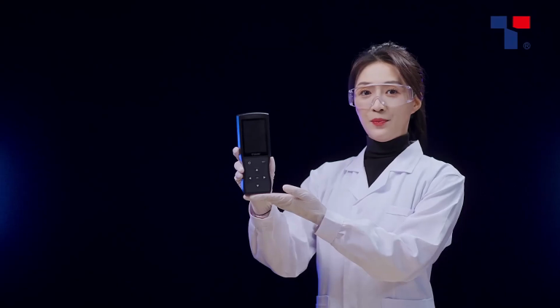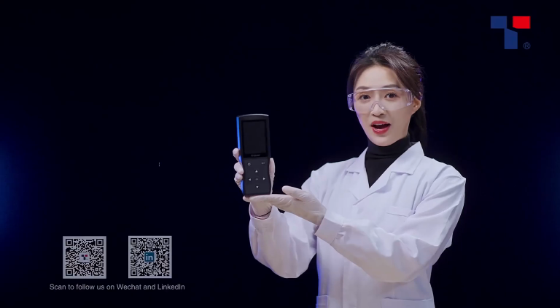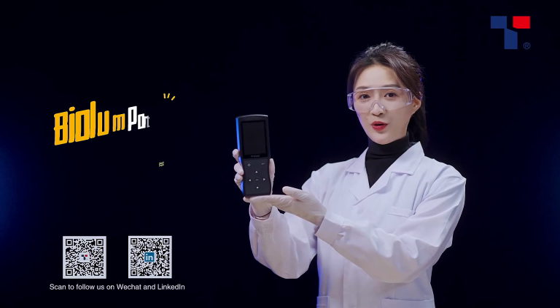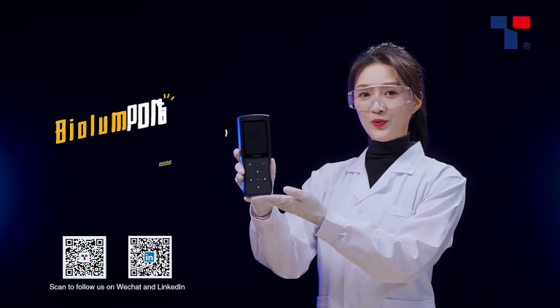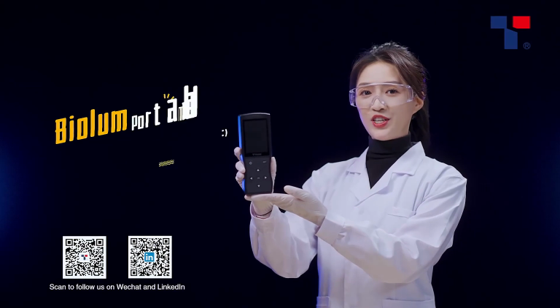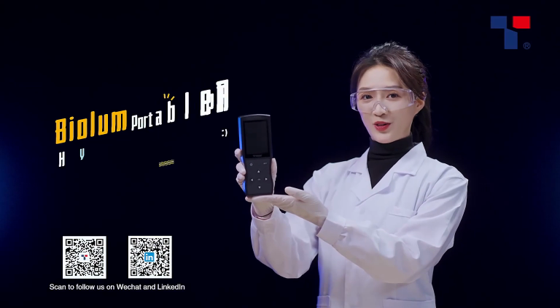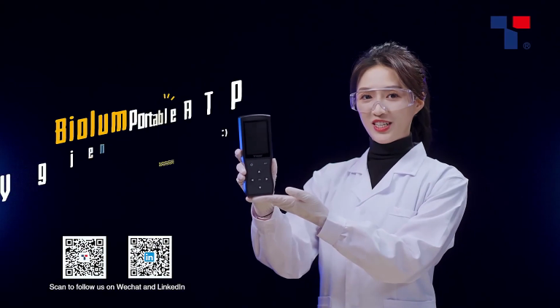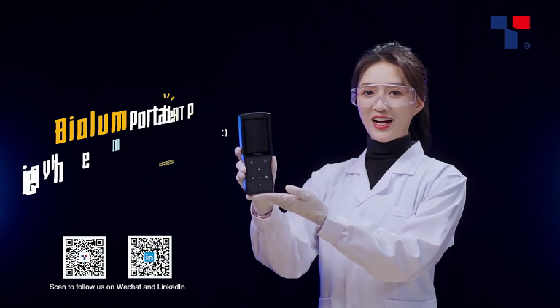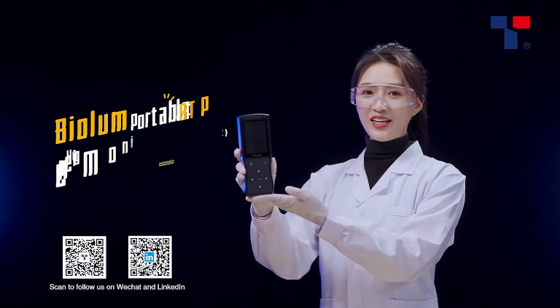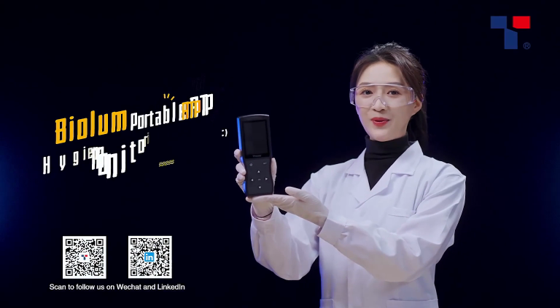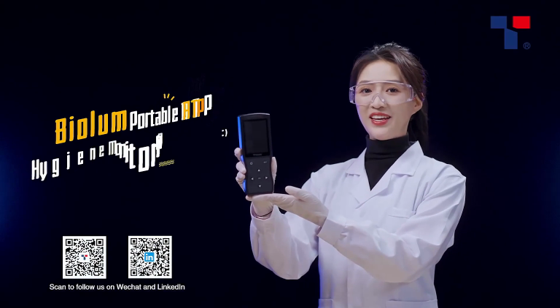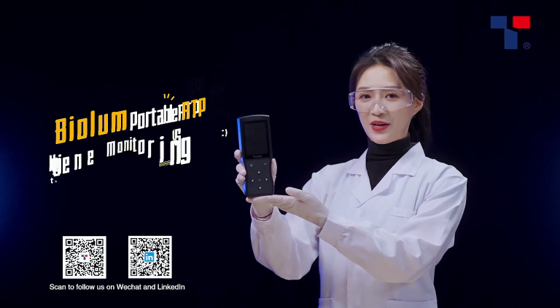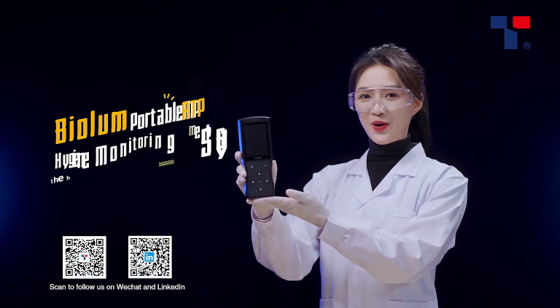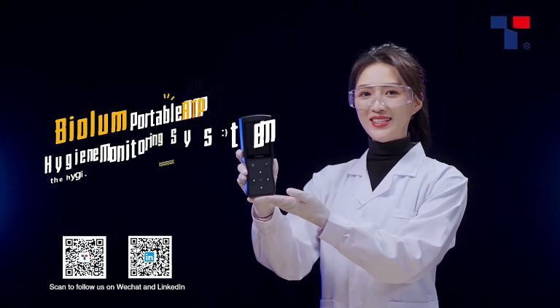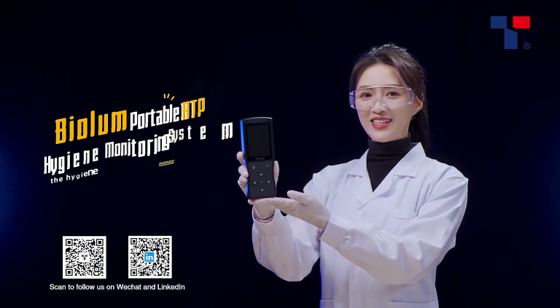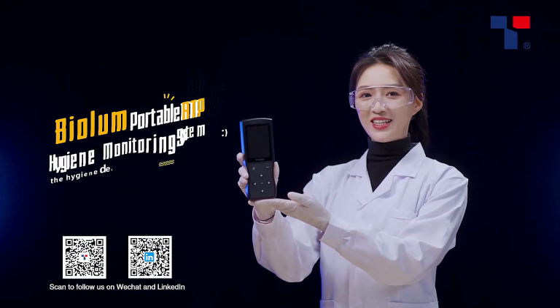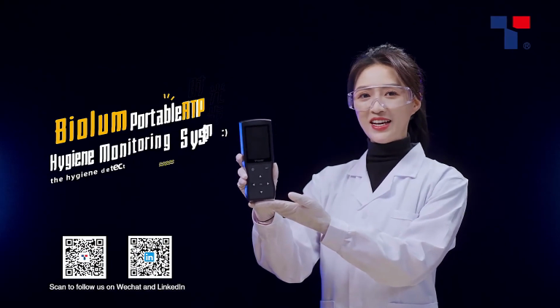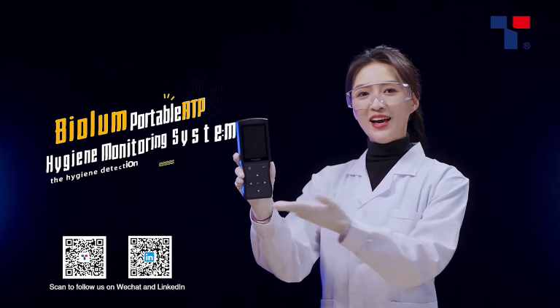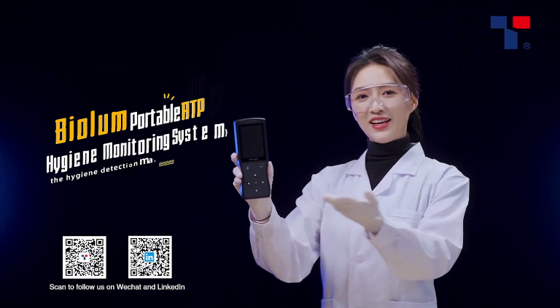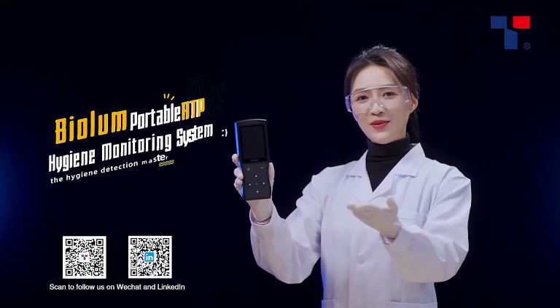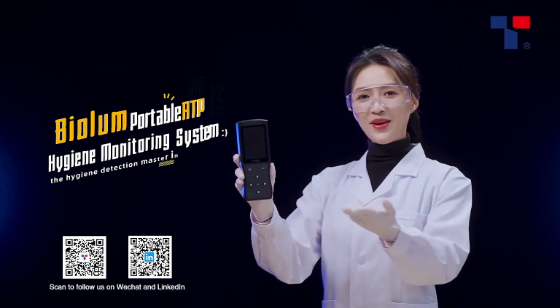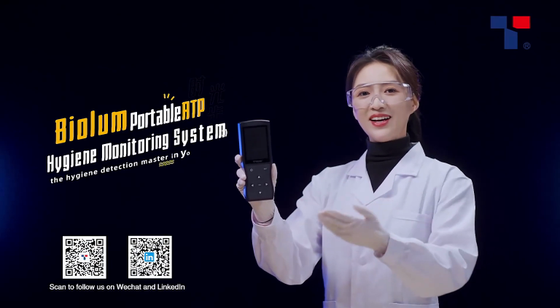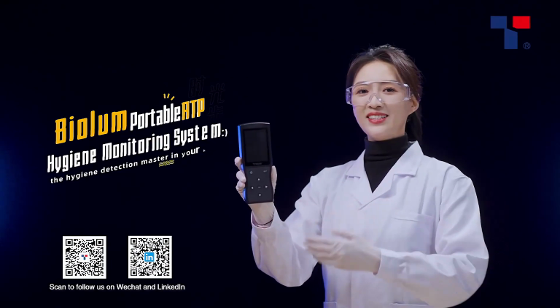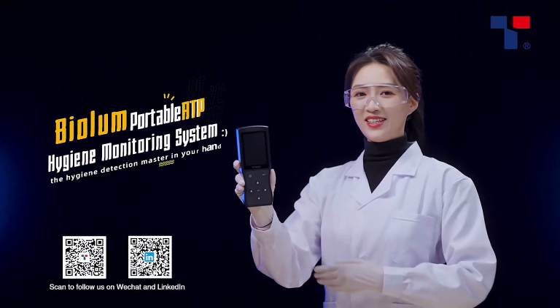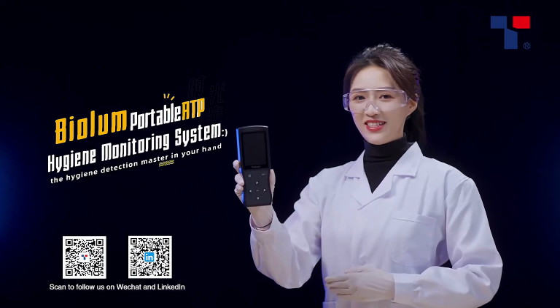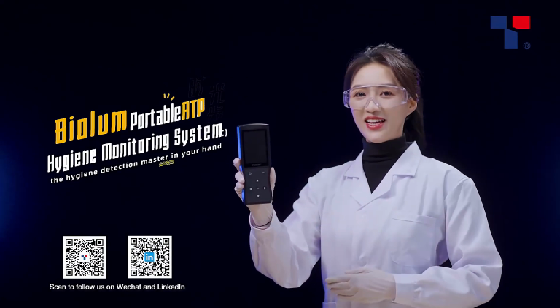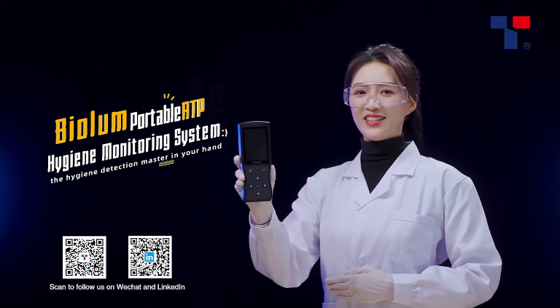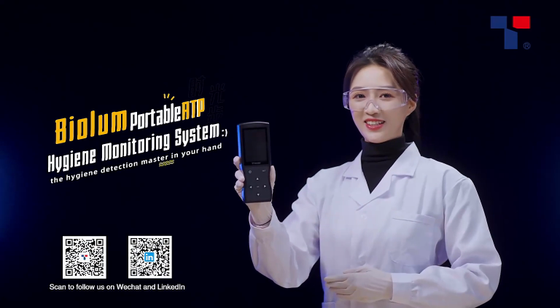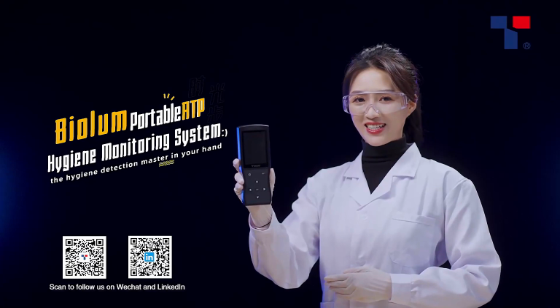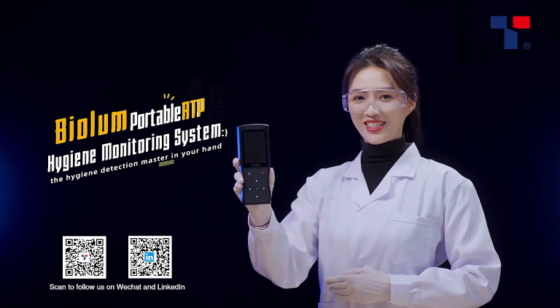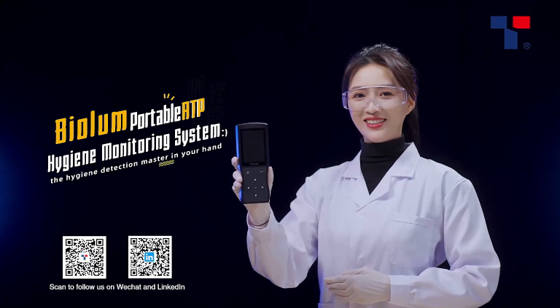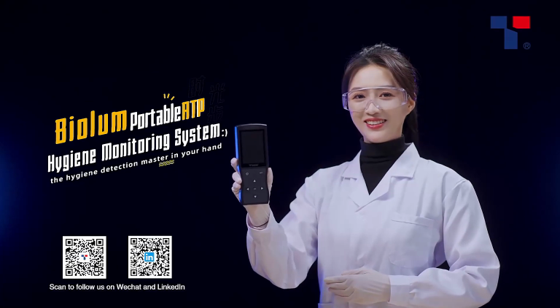BioLume Portable ATP Hygiene Monitoring System — the hygiene detection master in your hand.